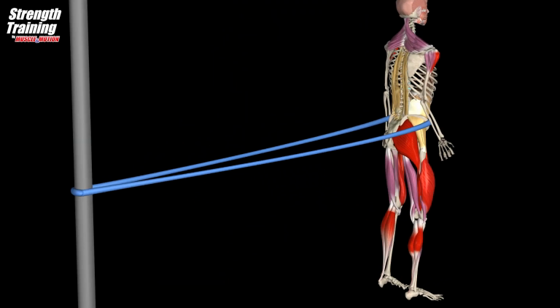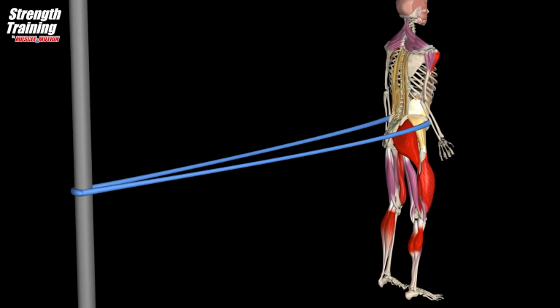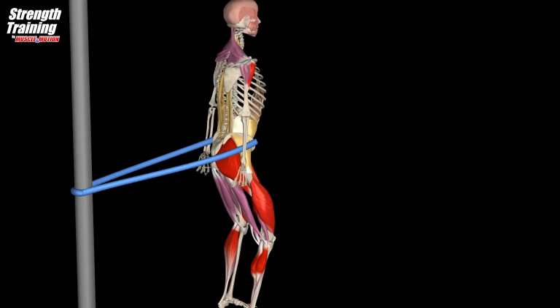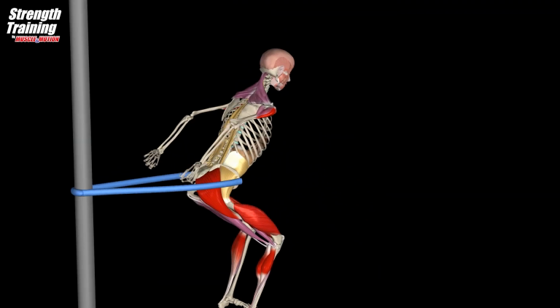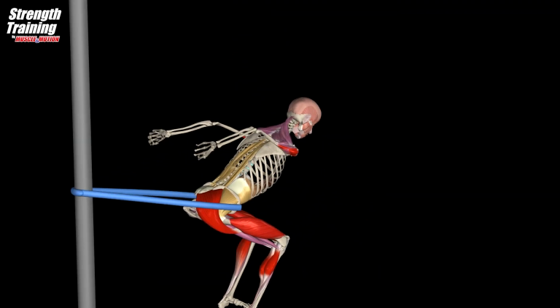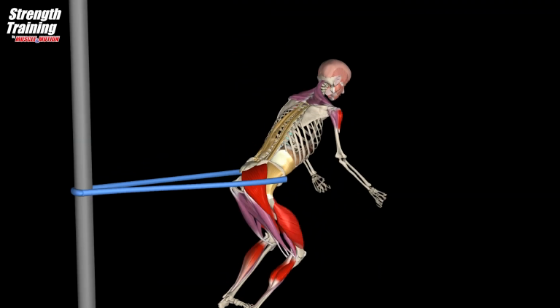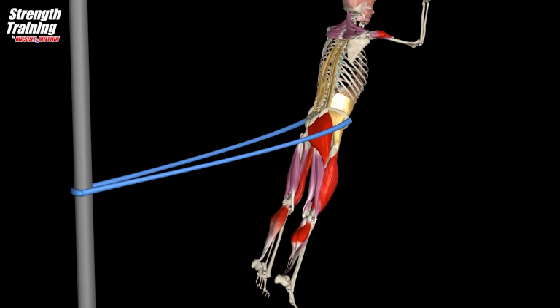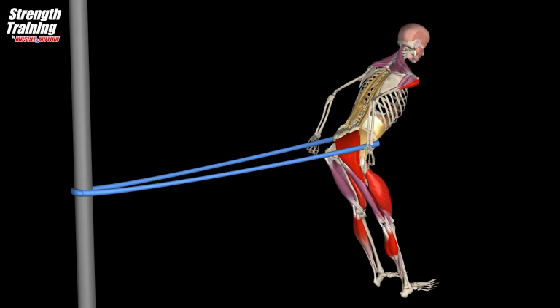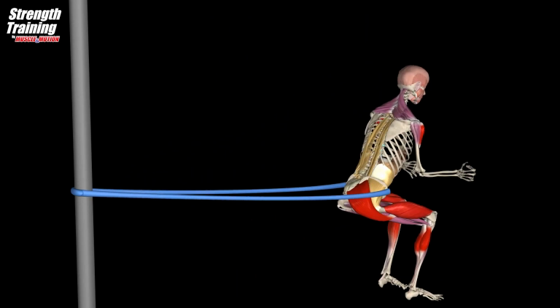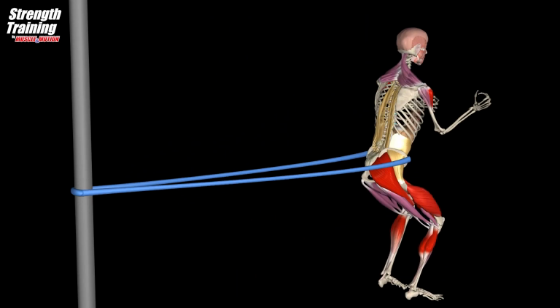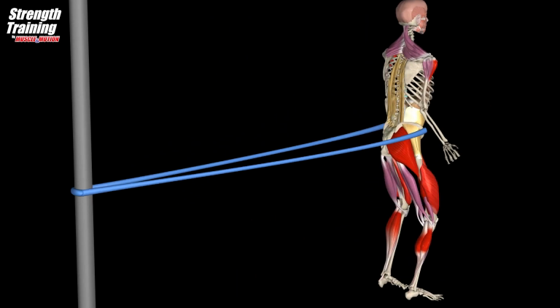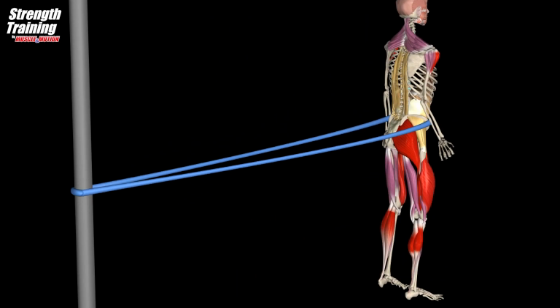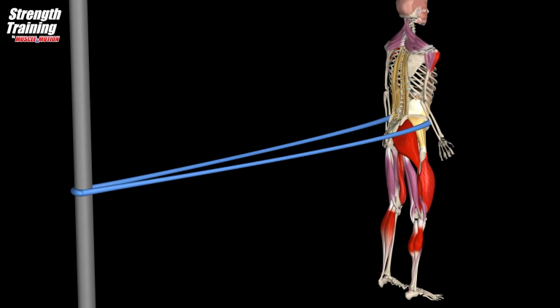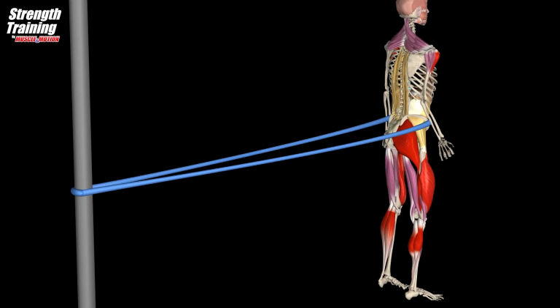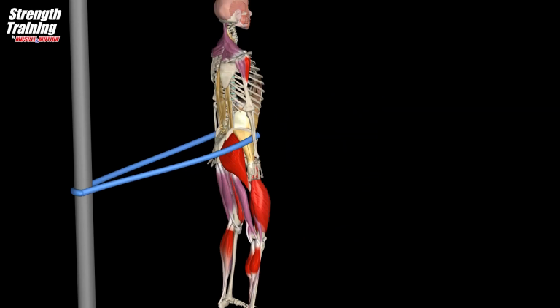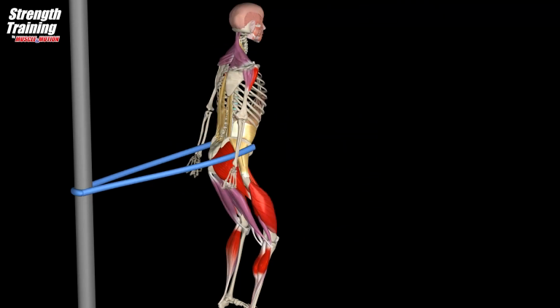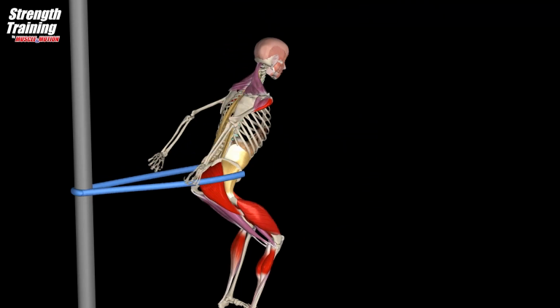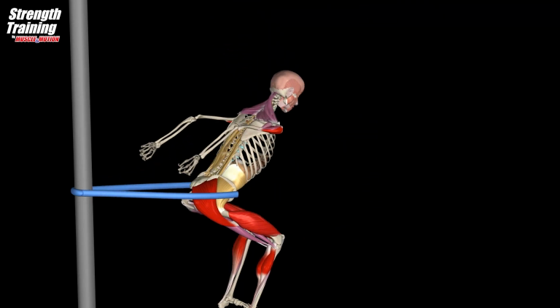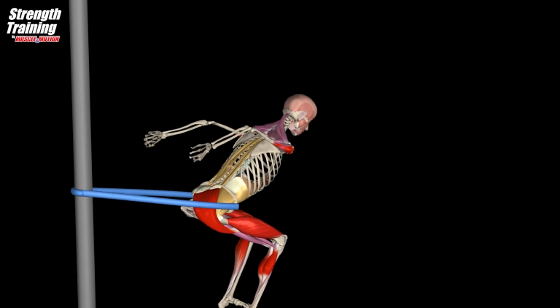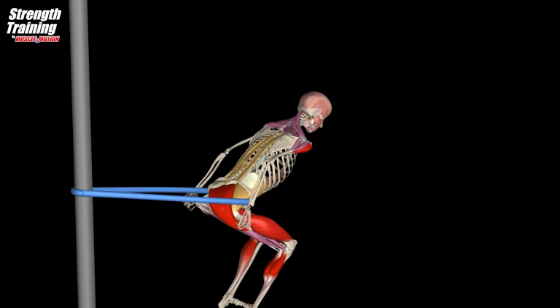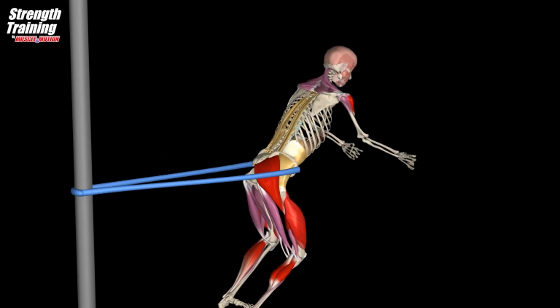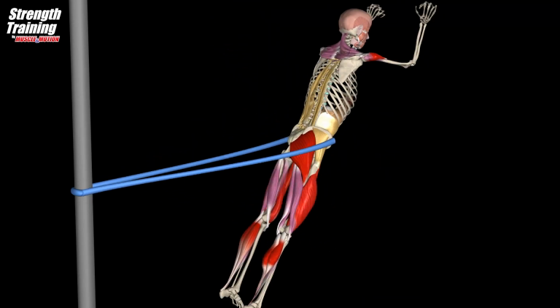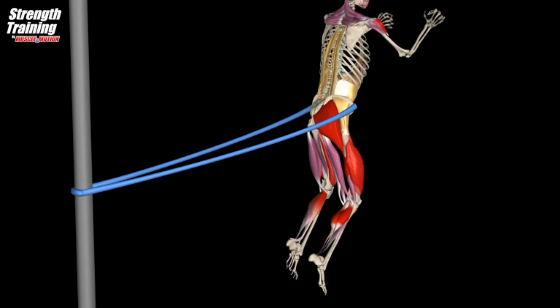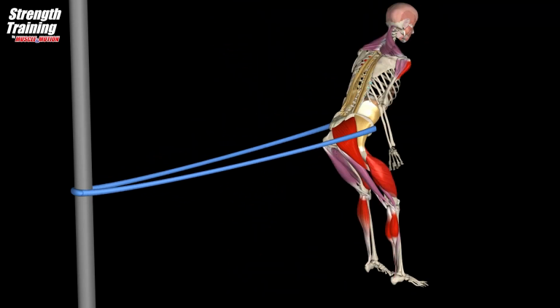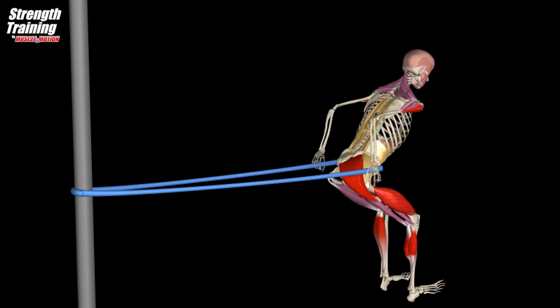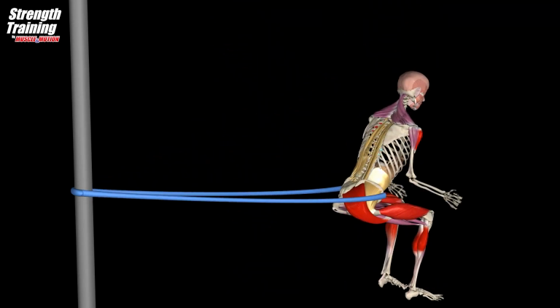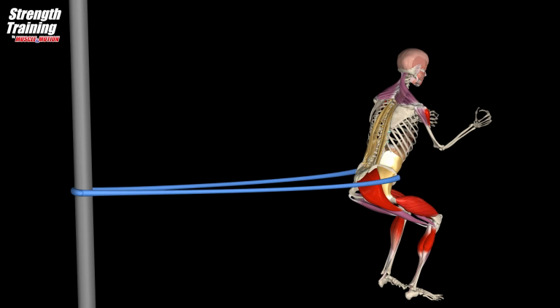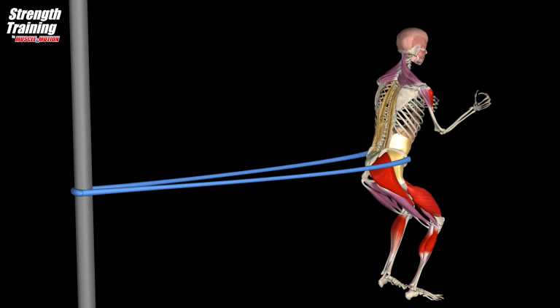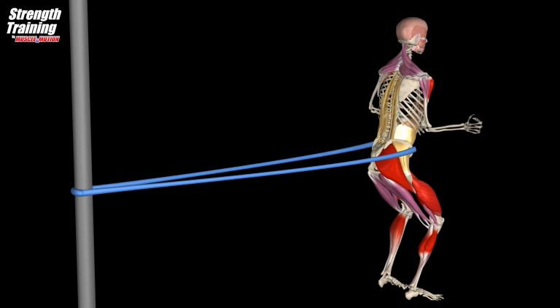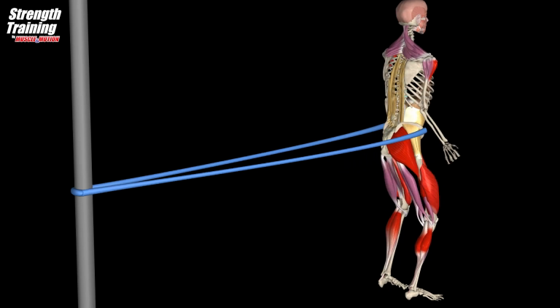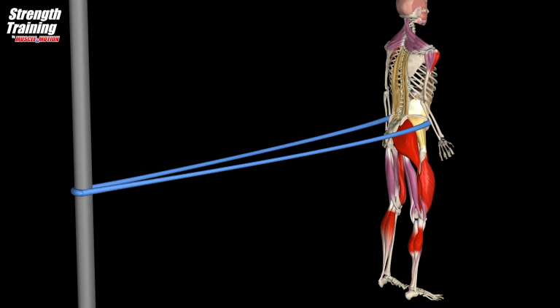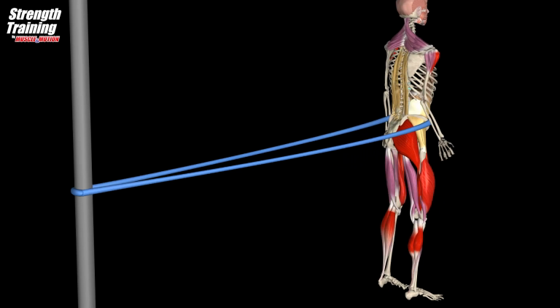Variation with resistance band: the use of a resistance band helps to reduce horizontal landing stress and forces you to exert maximal effort on the takeoff.